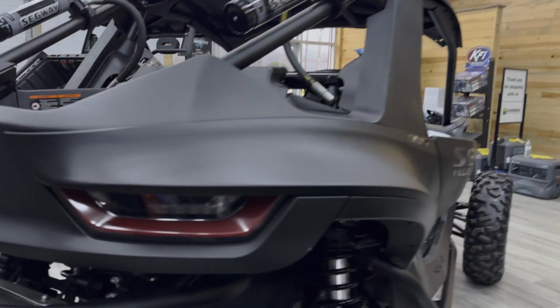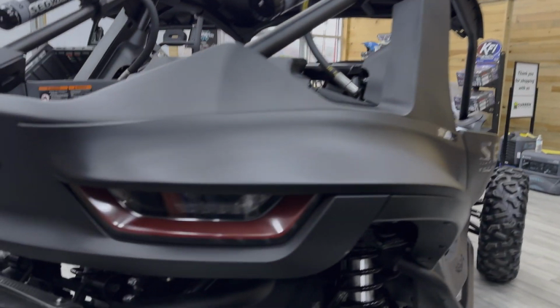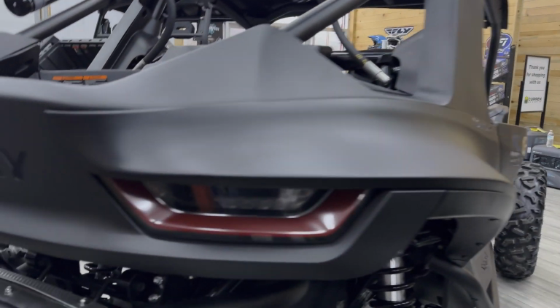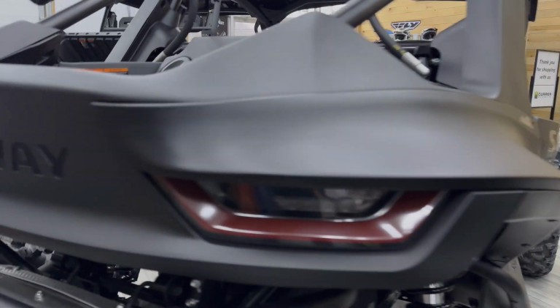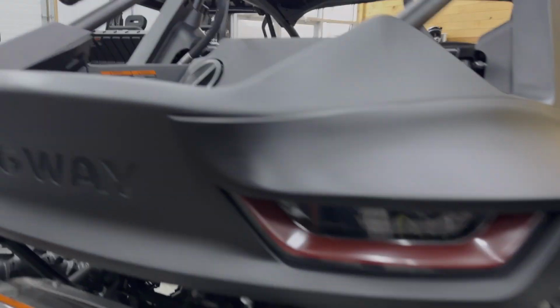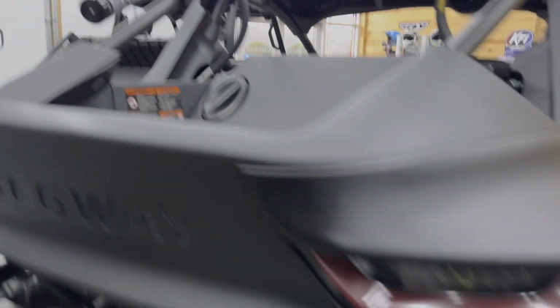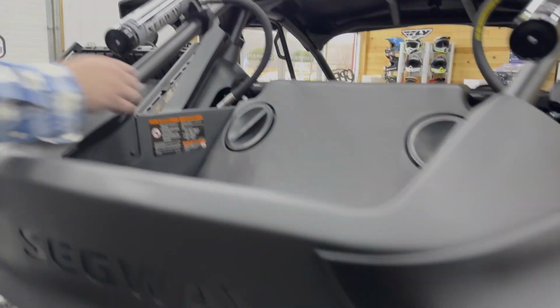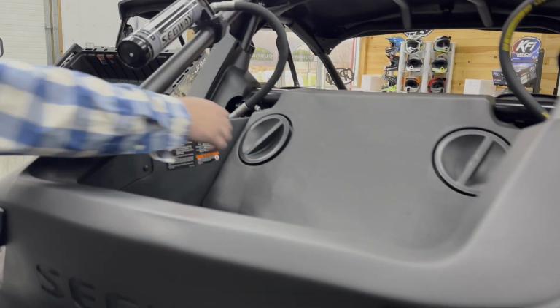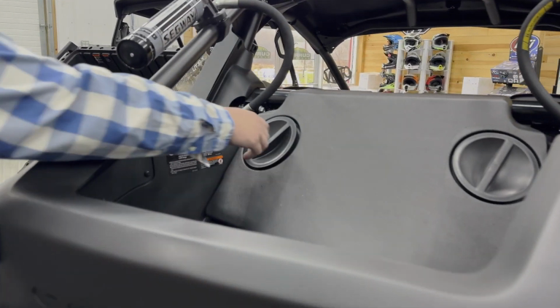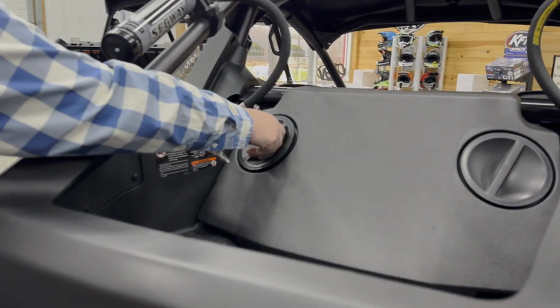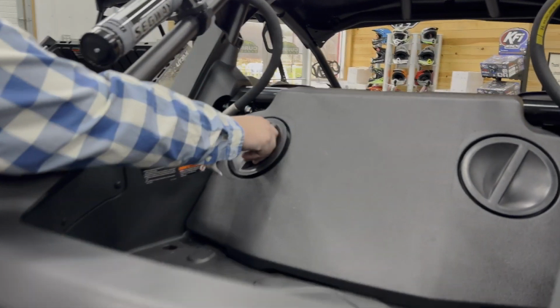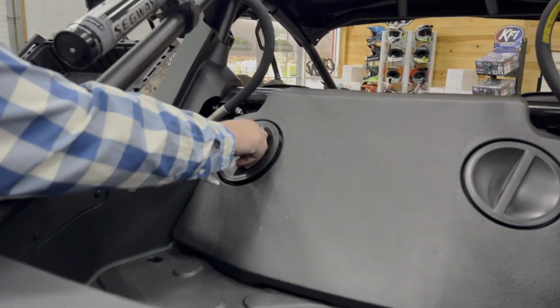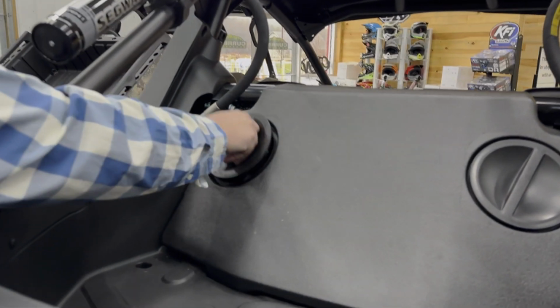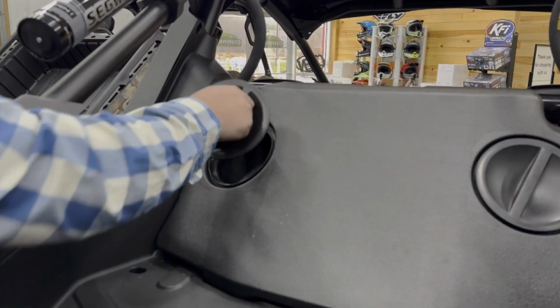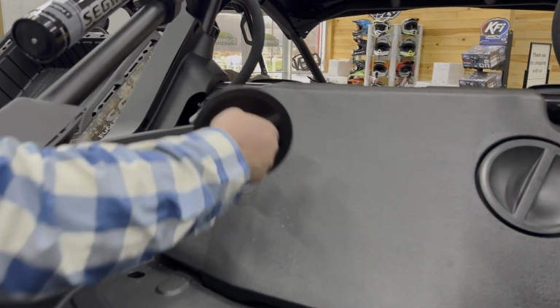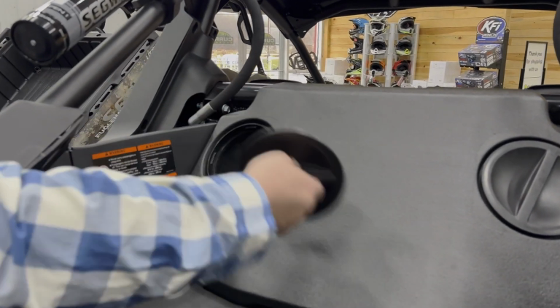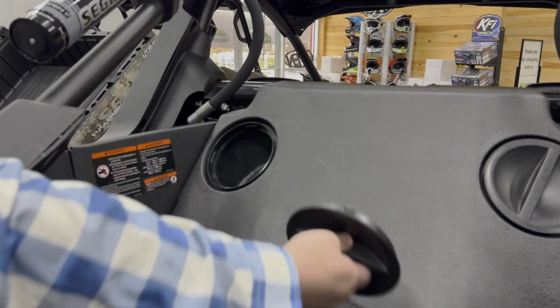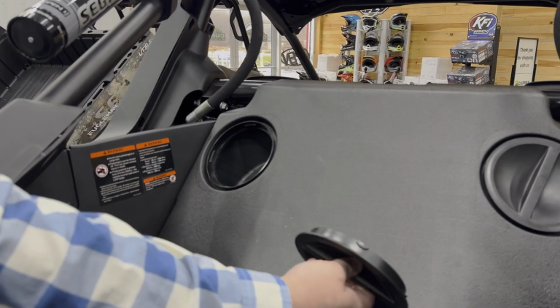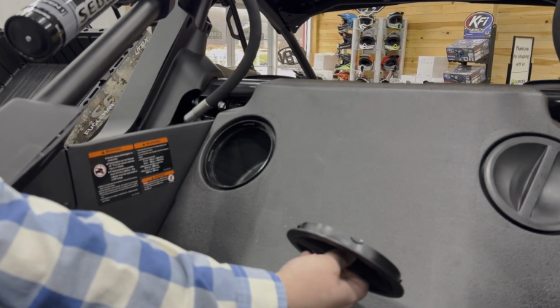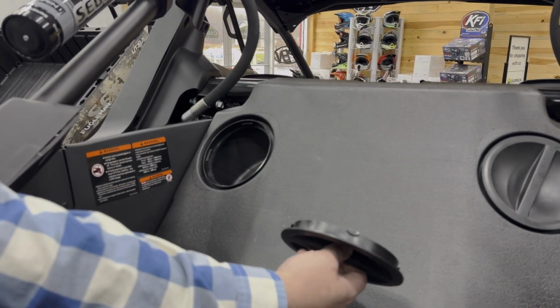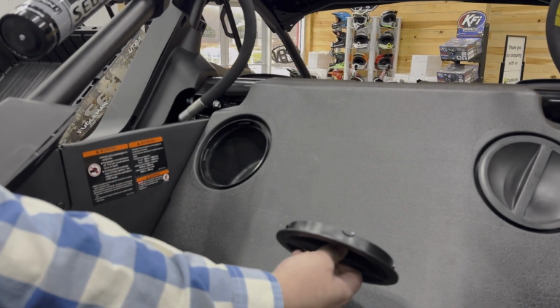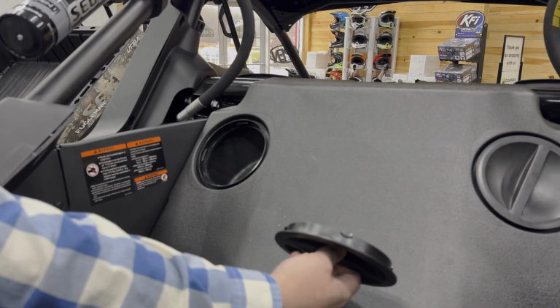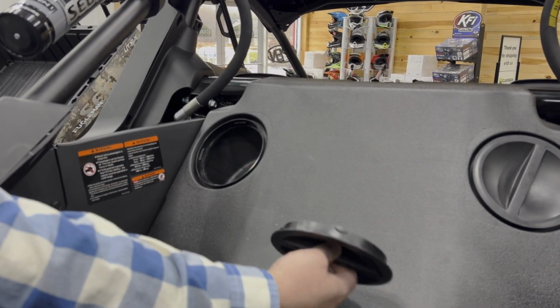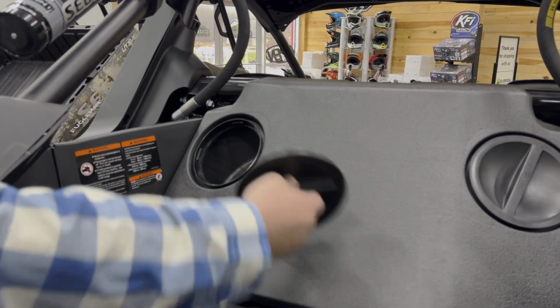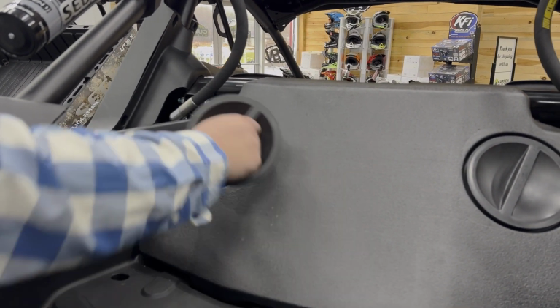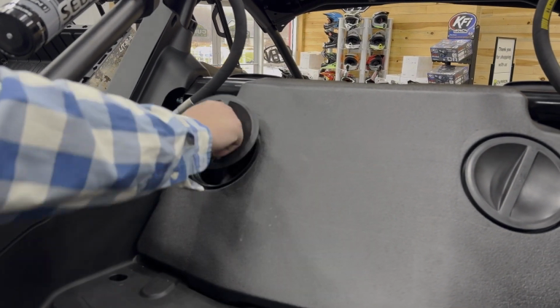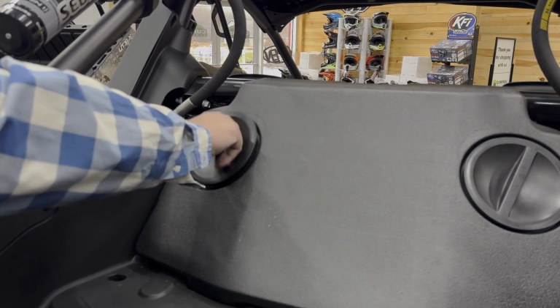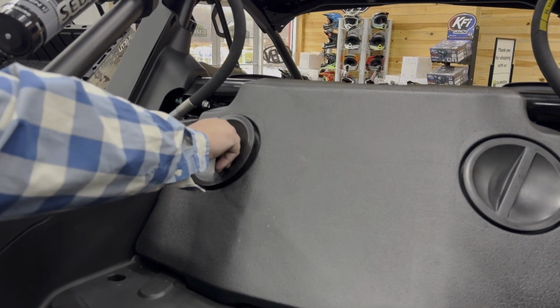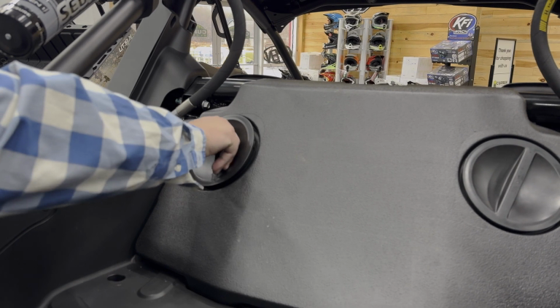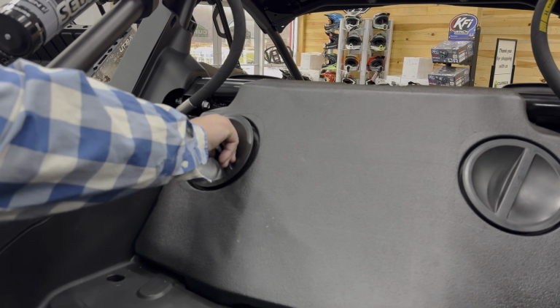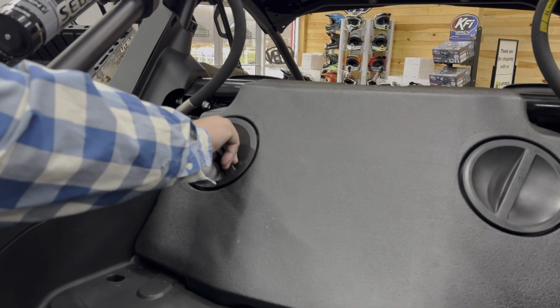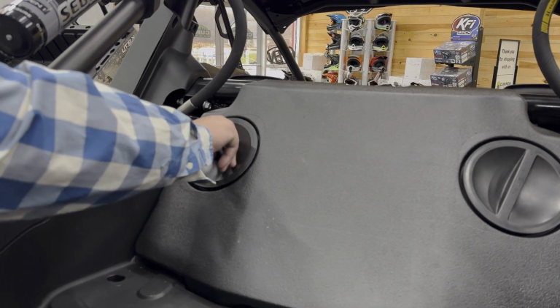Got a little bit of storage in the back here, and some drive storage on both sides.